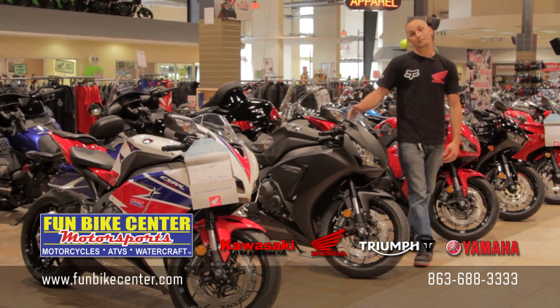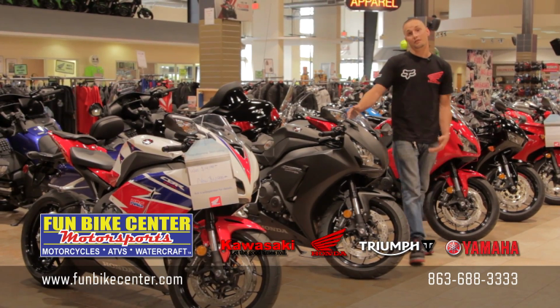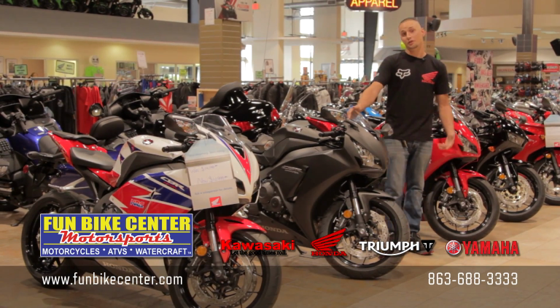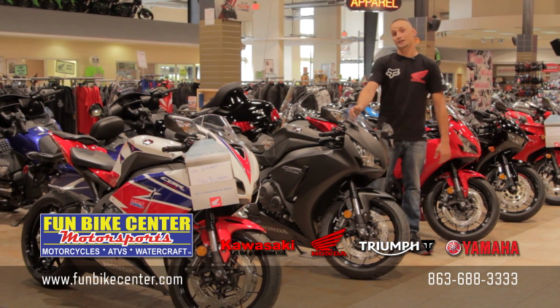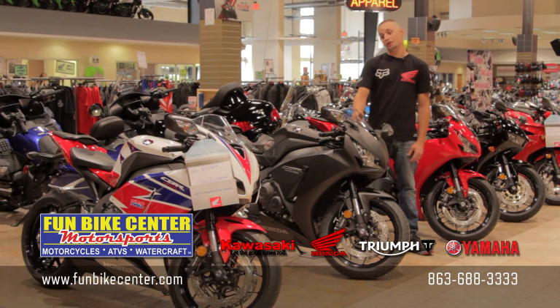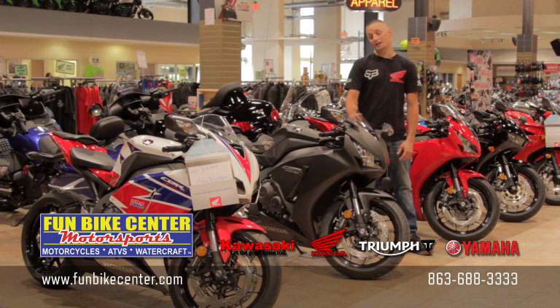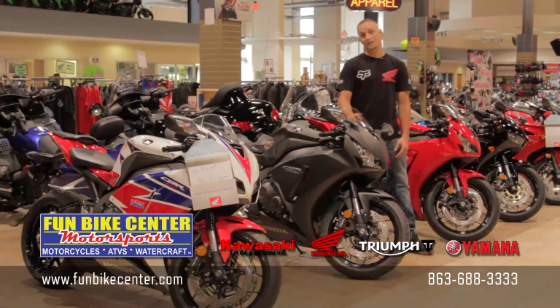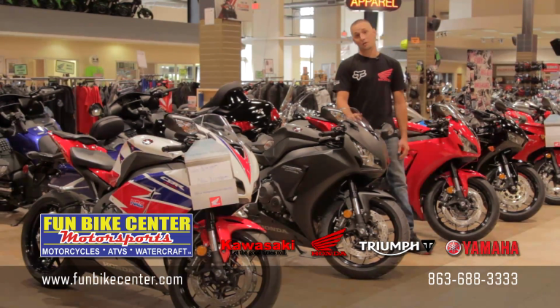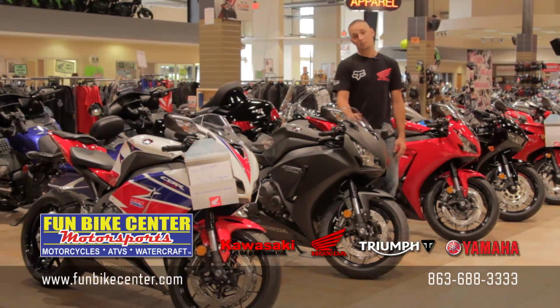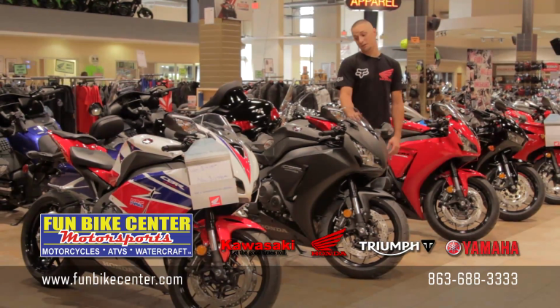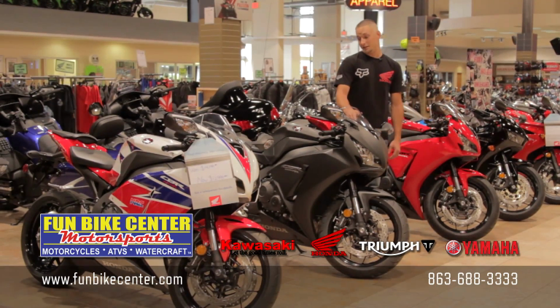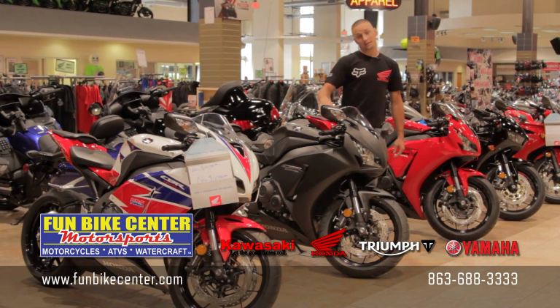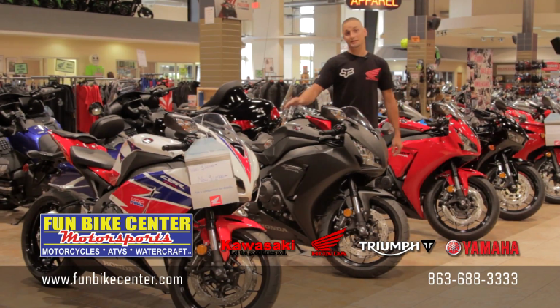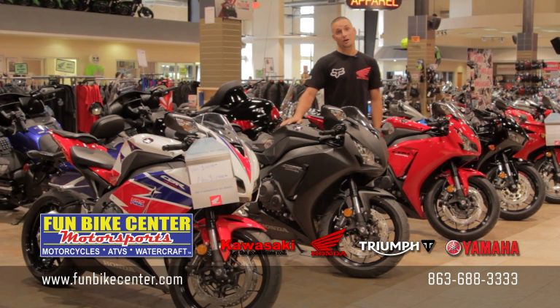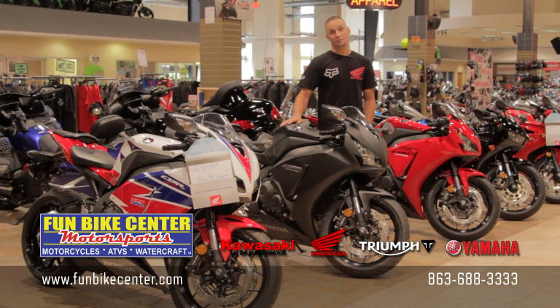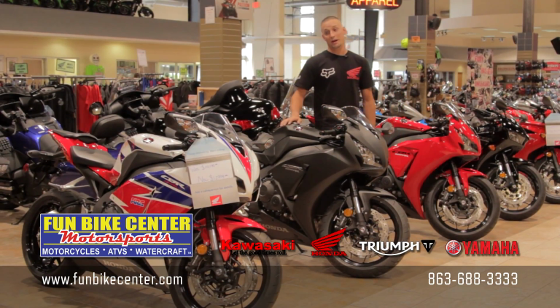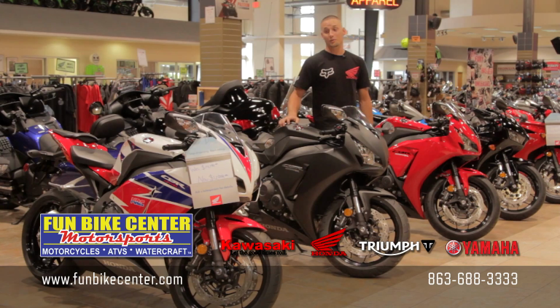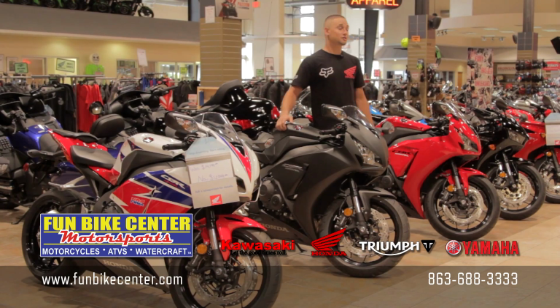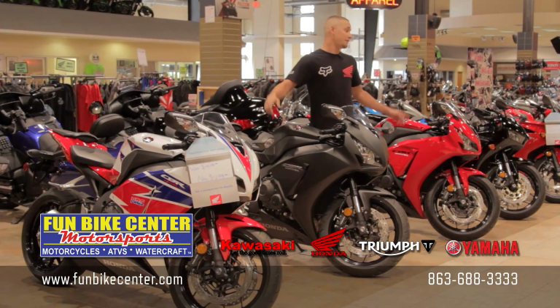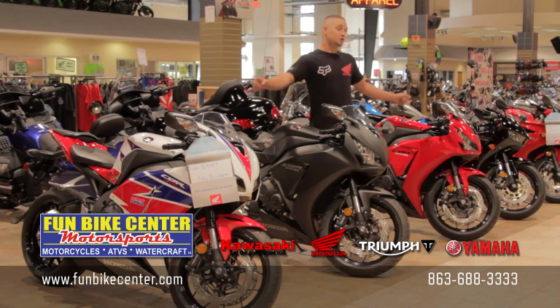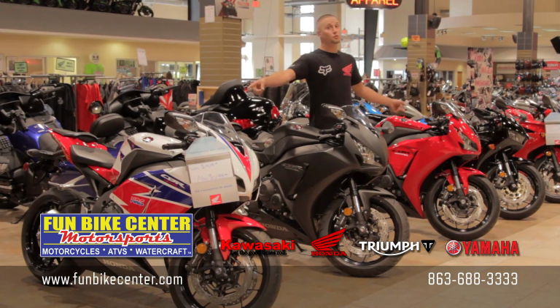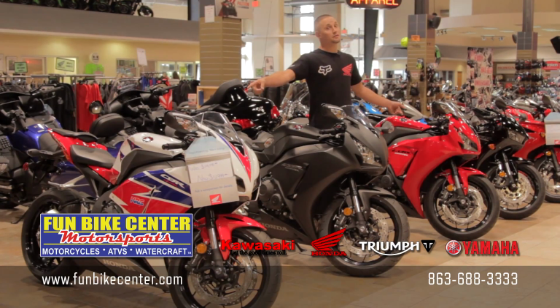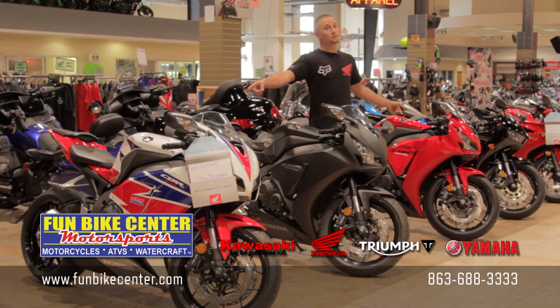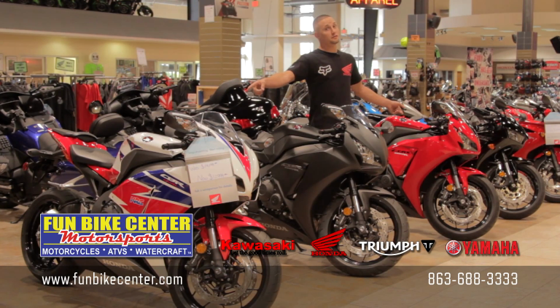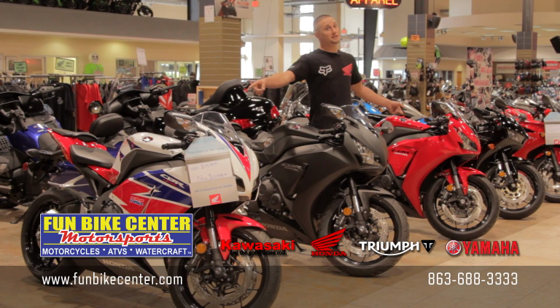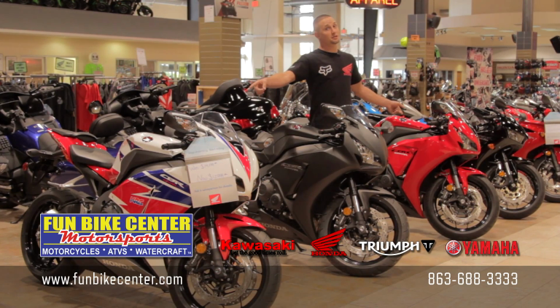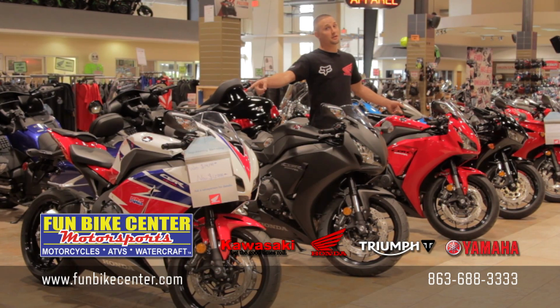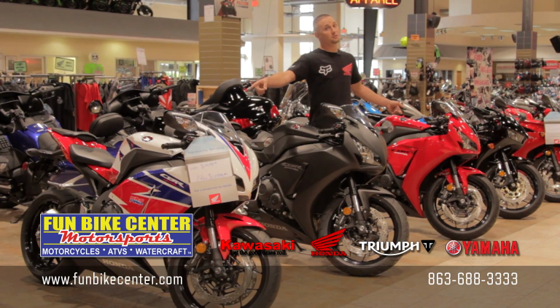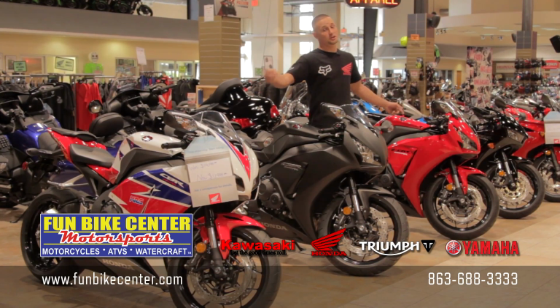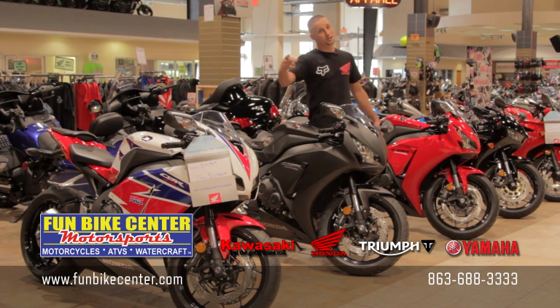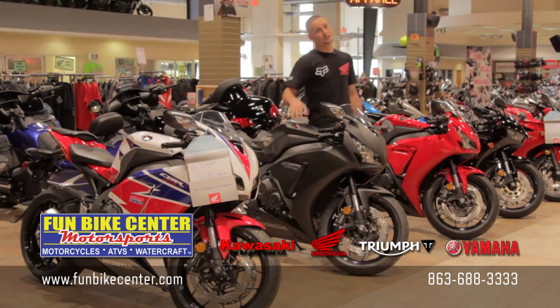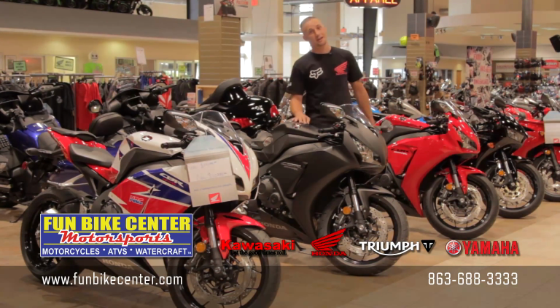Now for you guys out there trying to save a couple bucks, this is an awesome bike. We also have two leftover 2015s still available, so come get yours today.